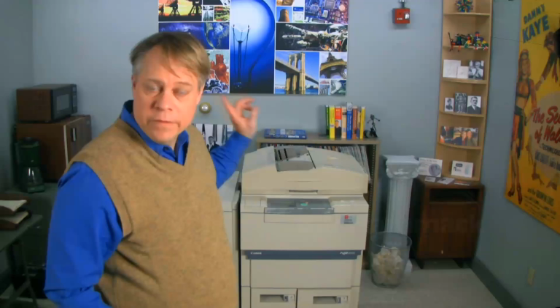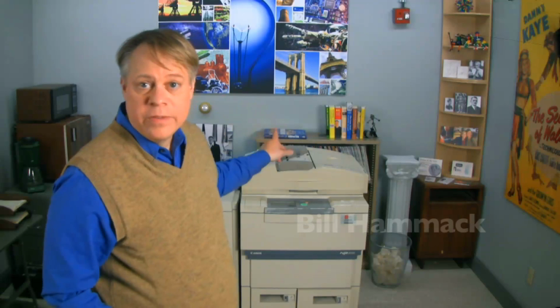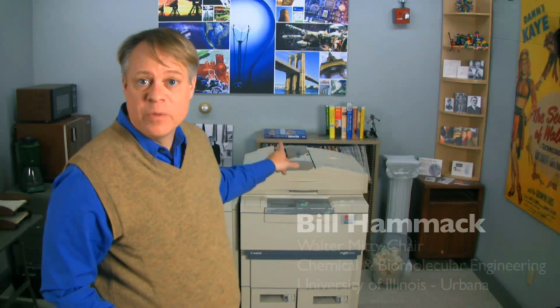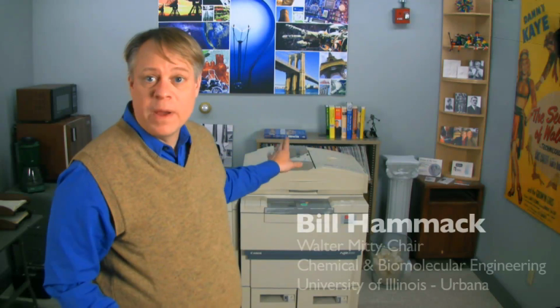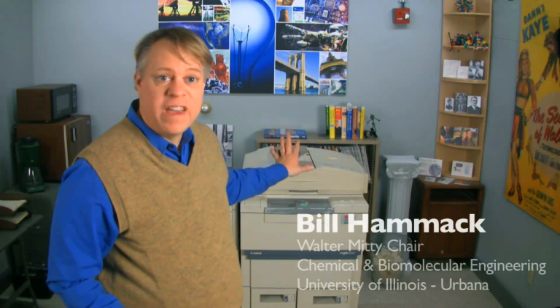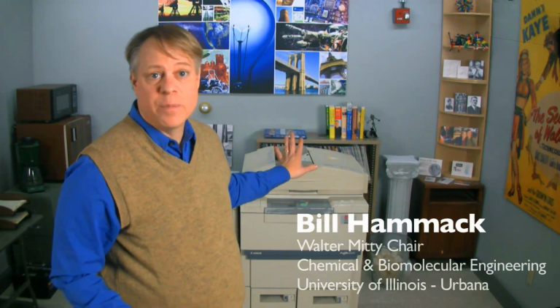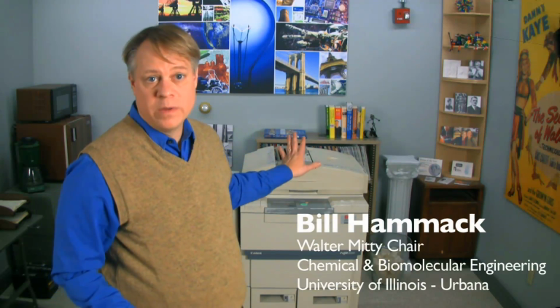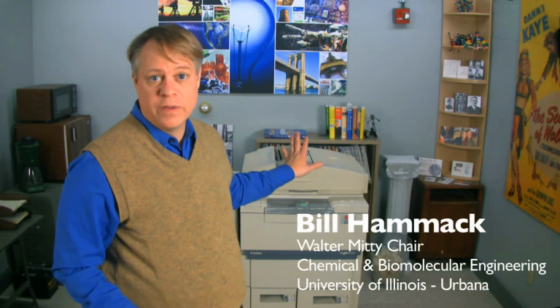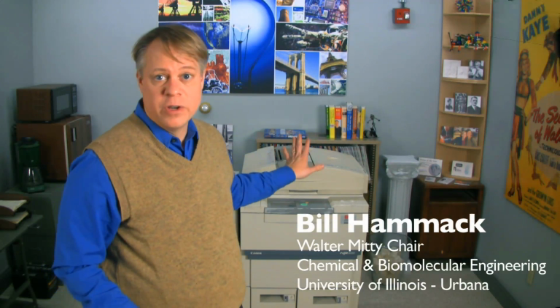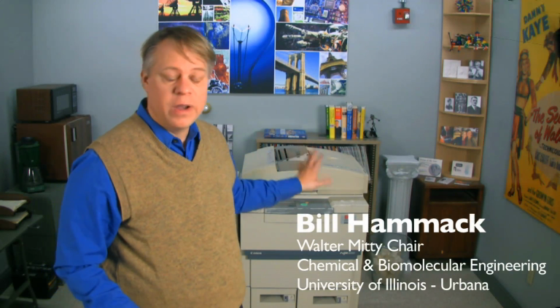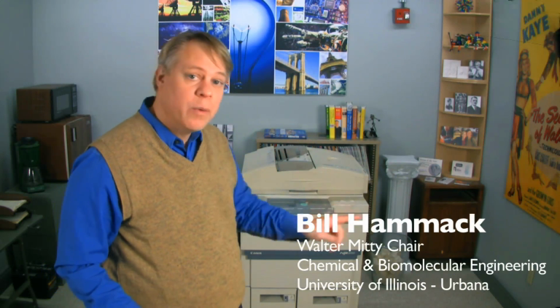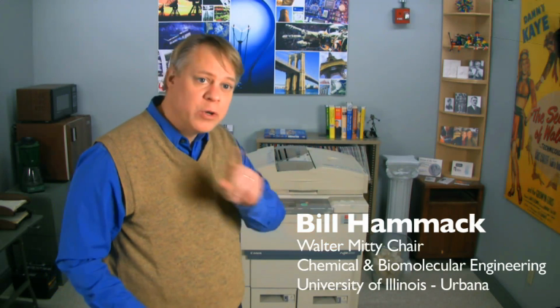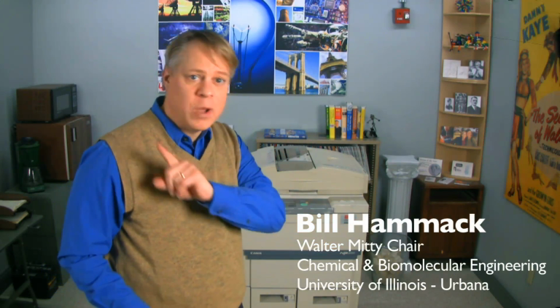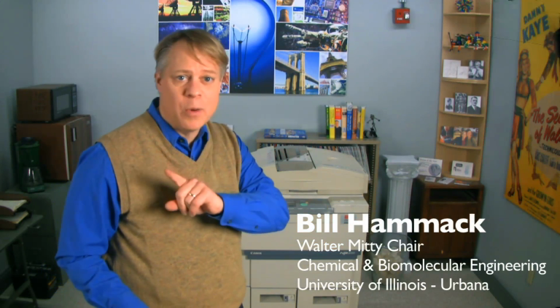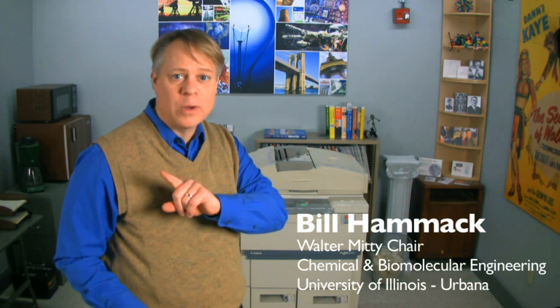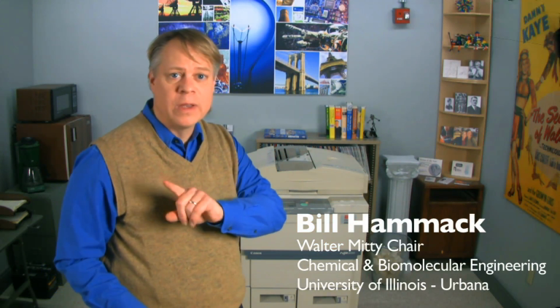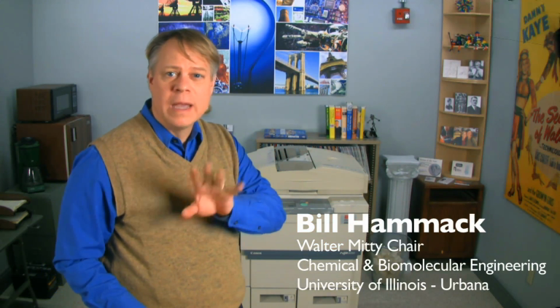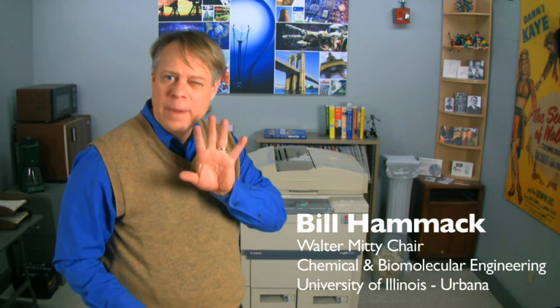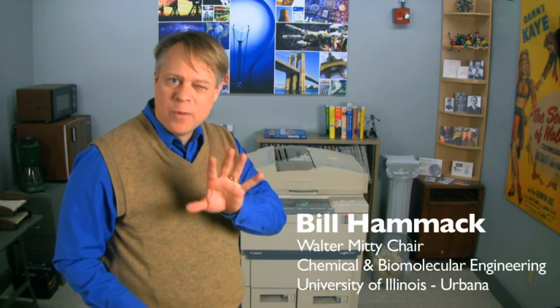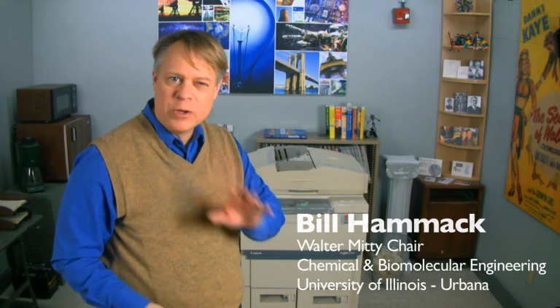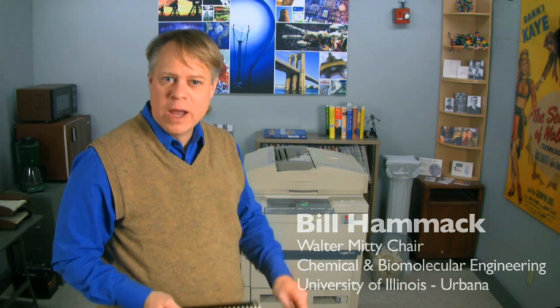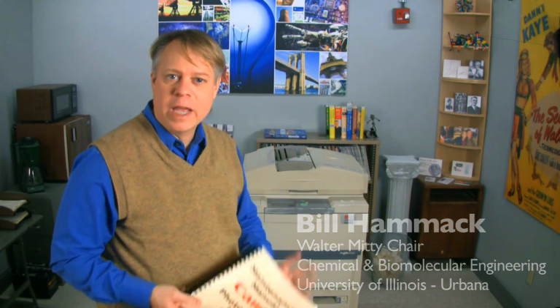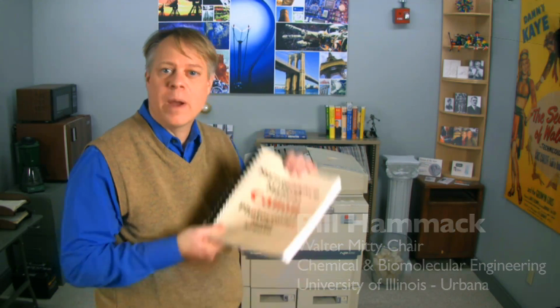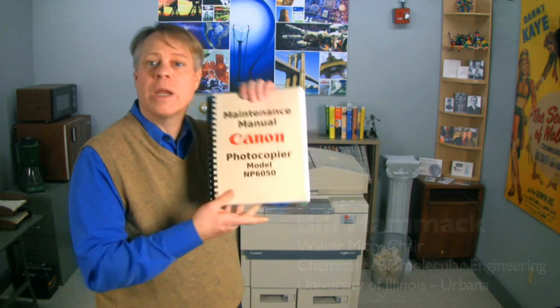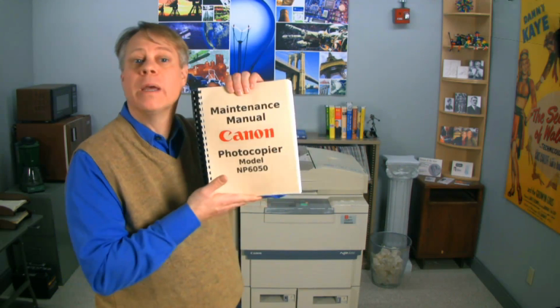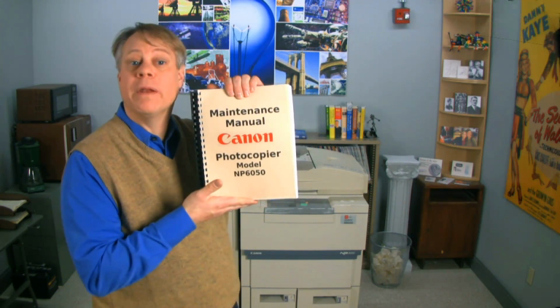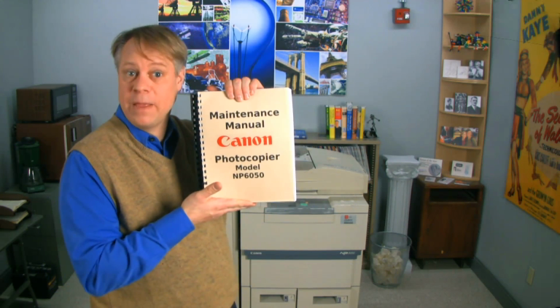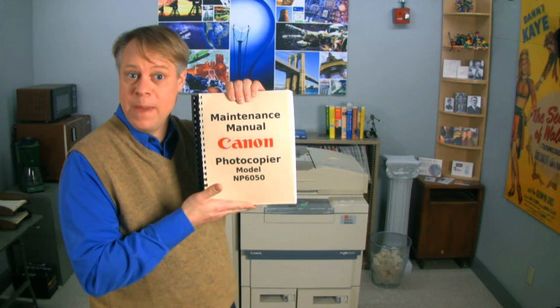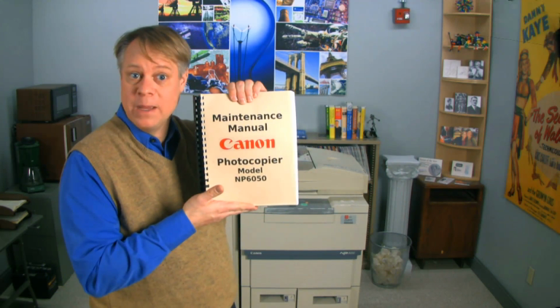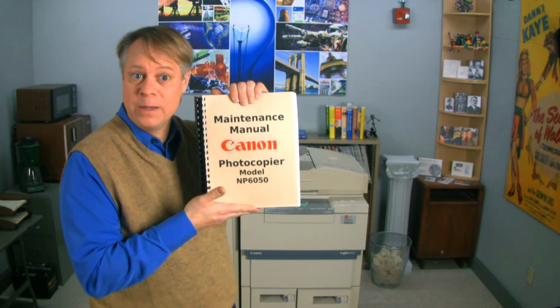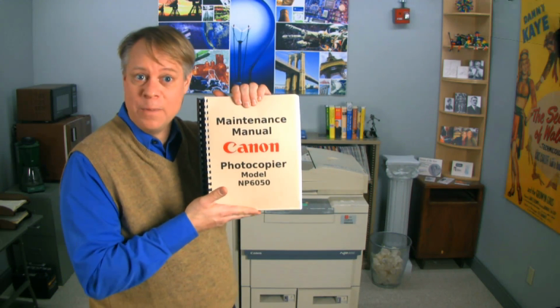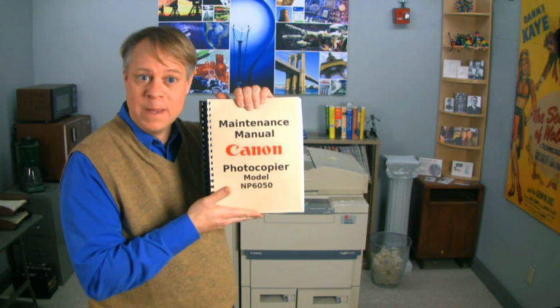This is one of my favorite pieces of engineering, and I want to show you how it works. I'm not quite sure how to take it apart, but I've got the manual to help me.